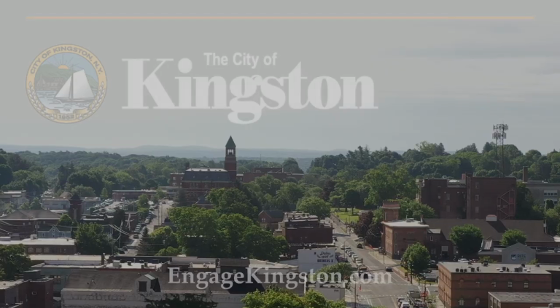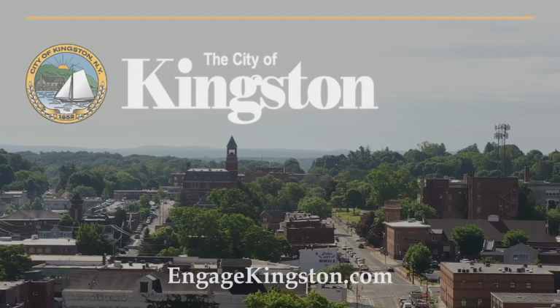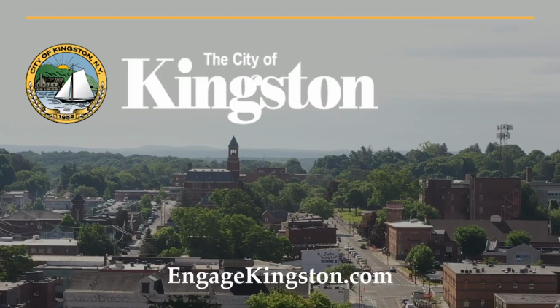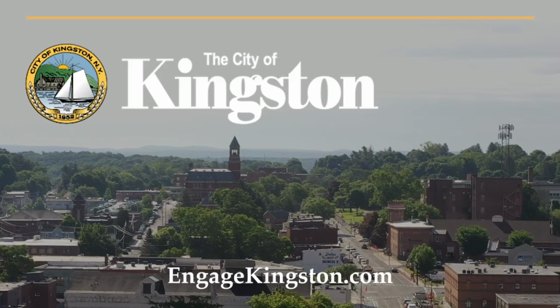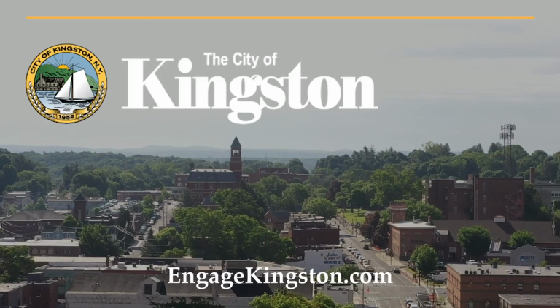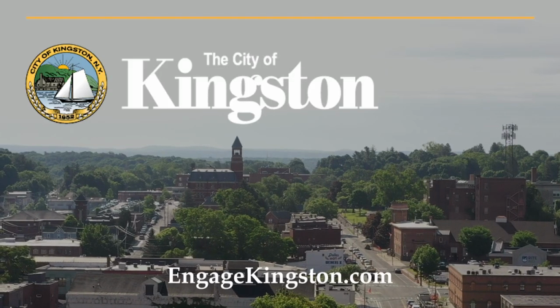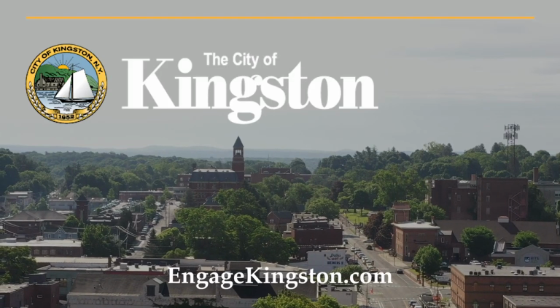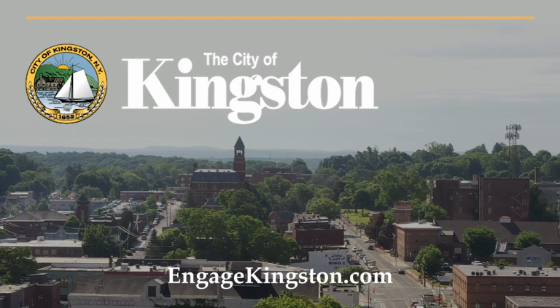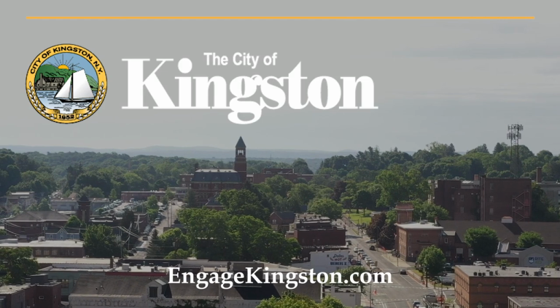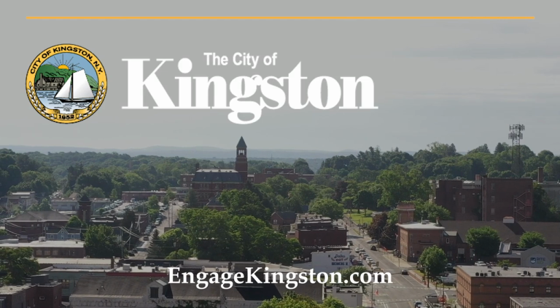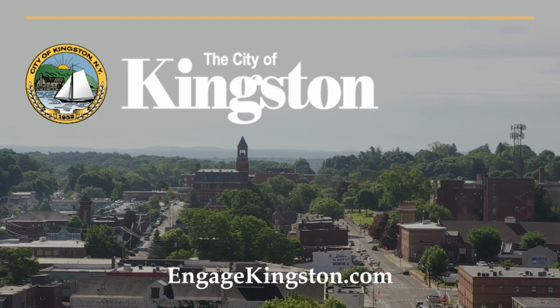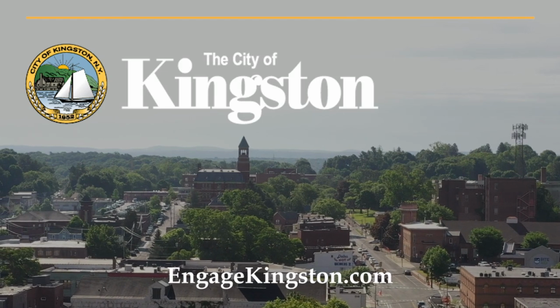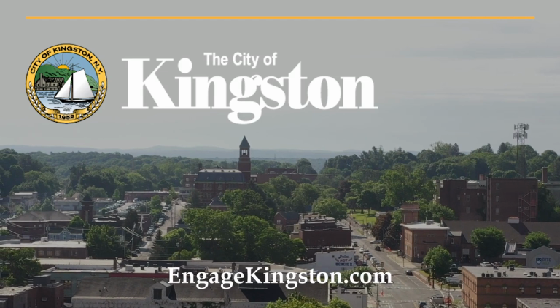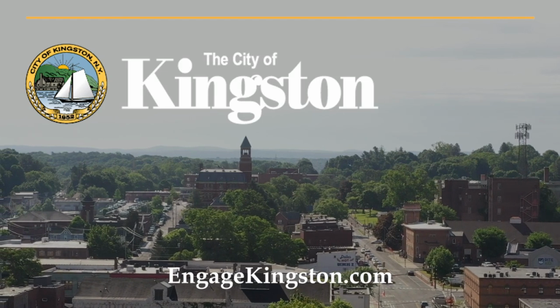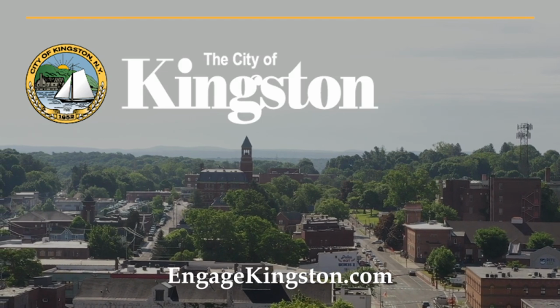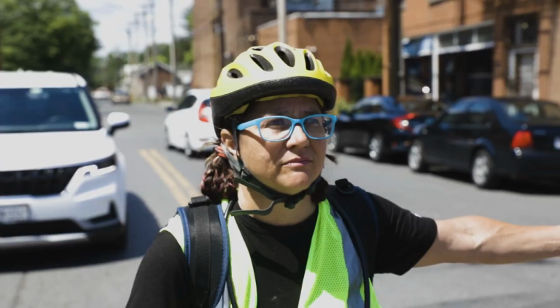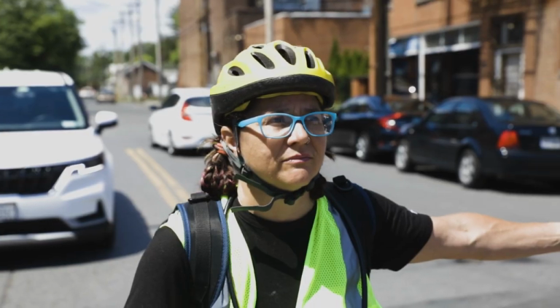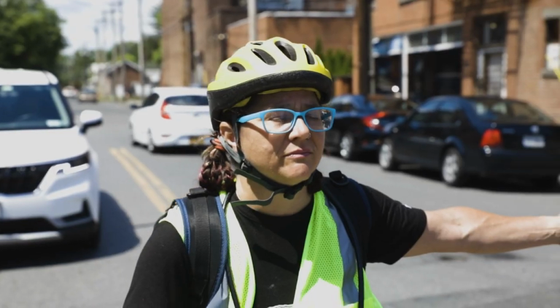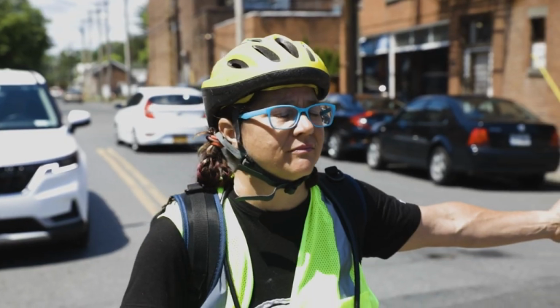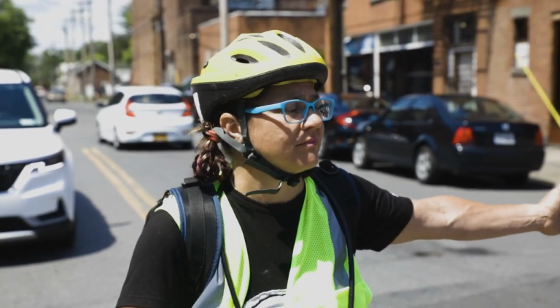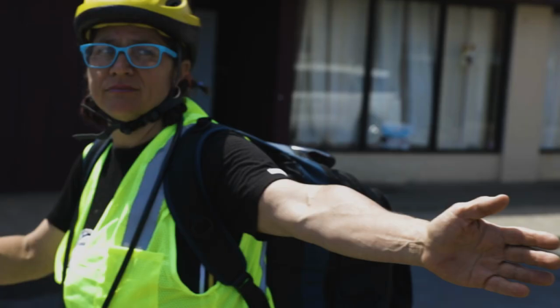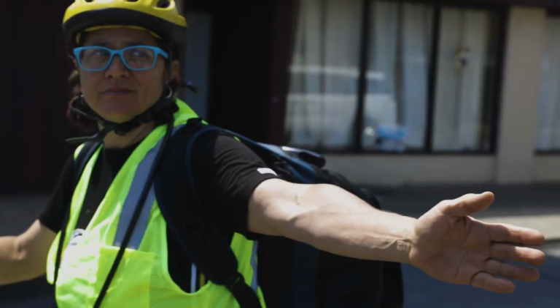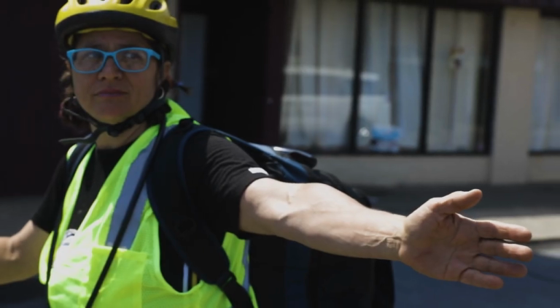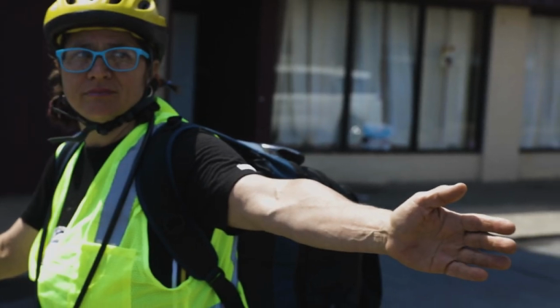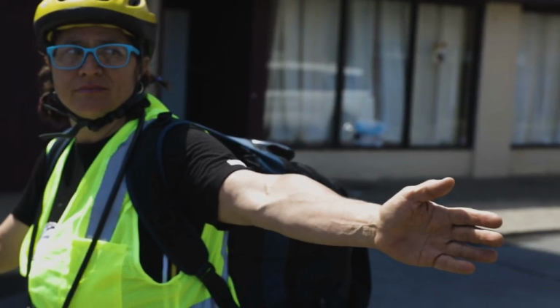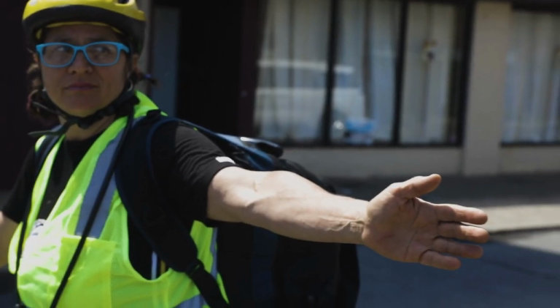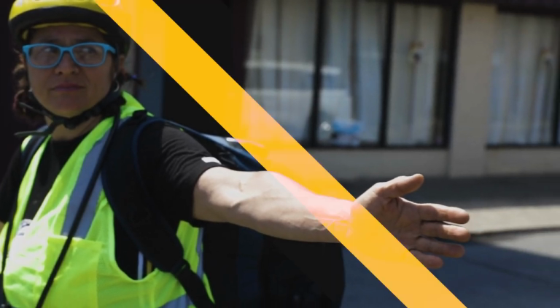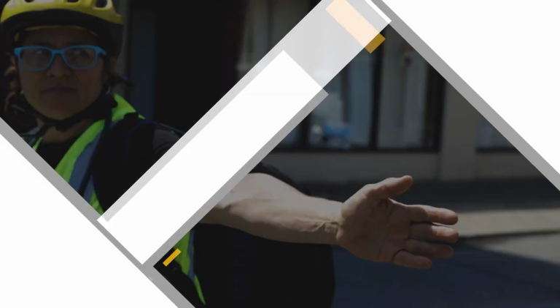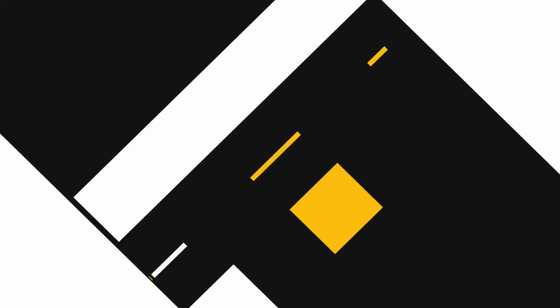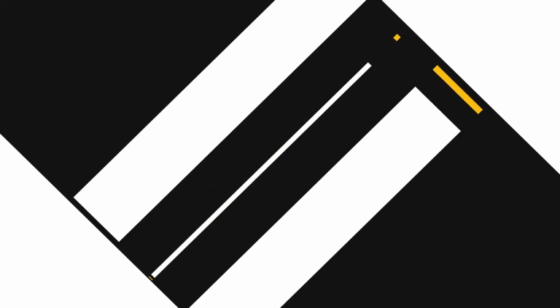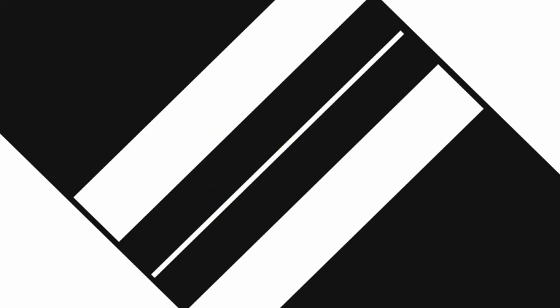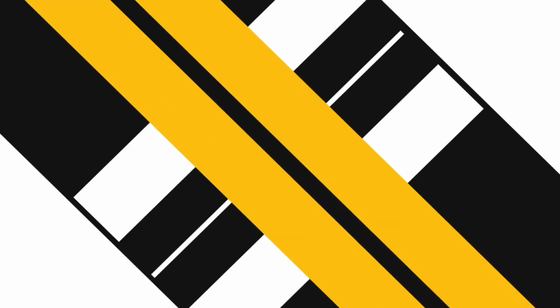Visit EngageKingston.com to learn more. The life you save could be your own — be a road hero!